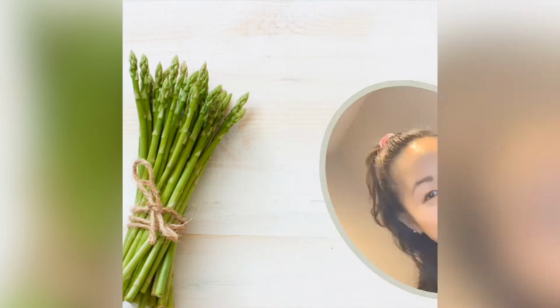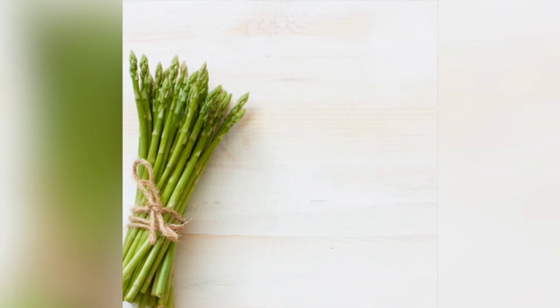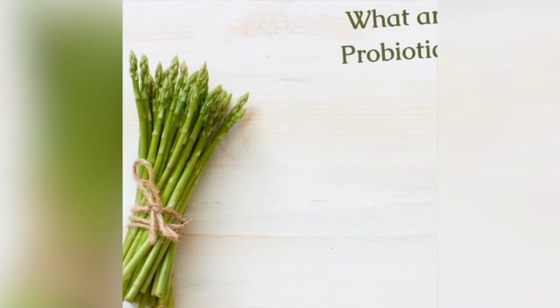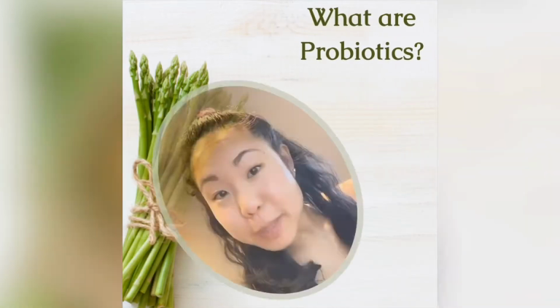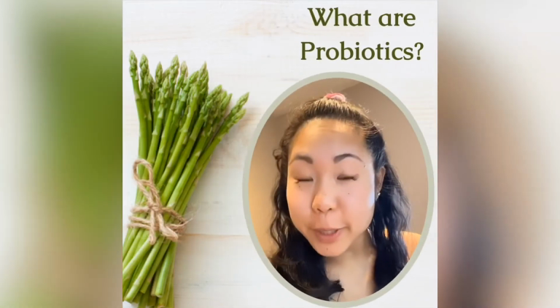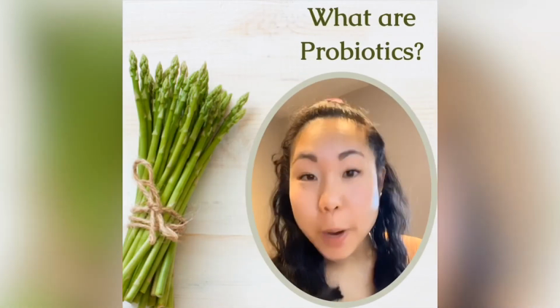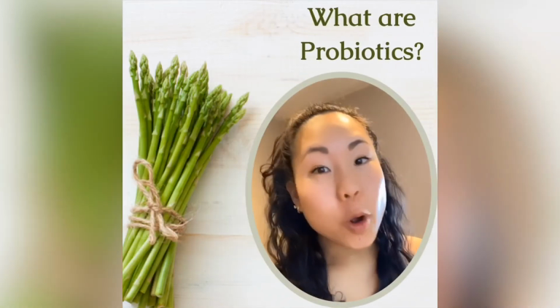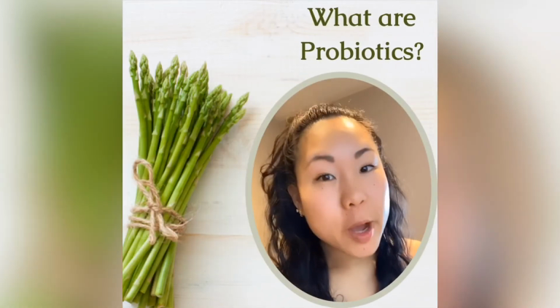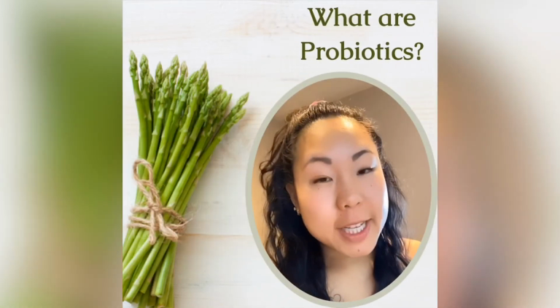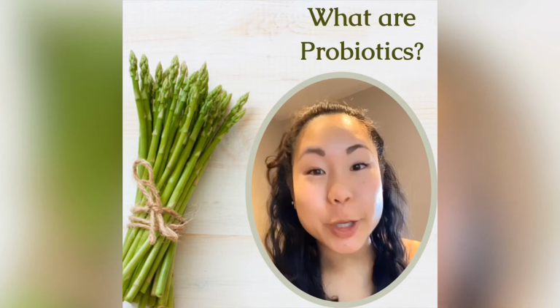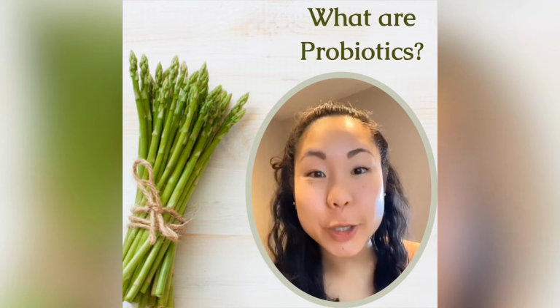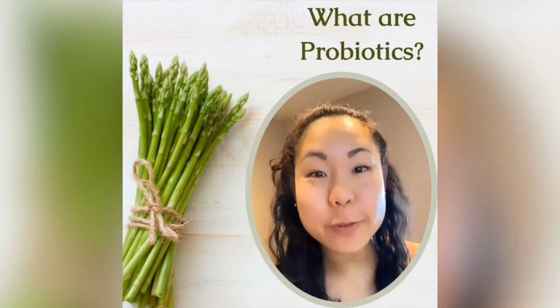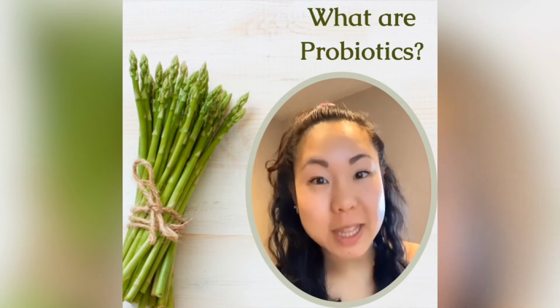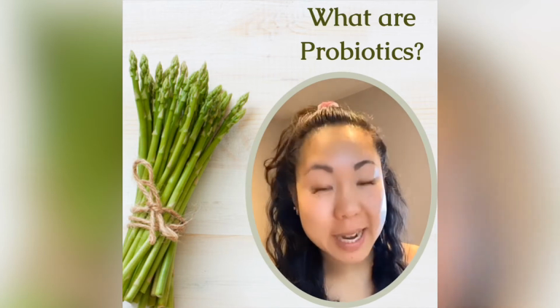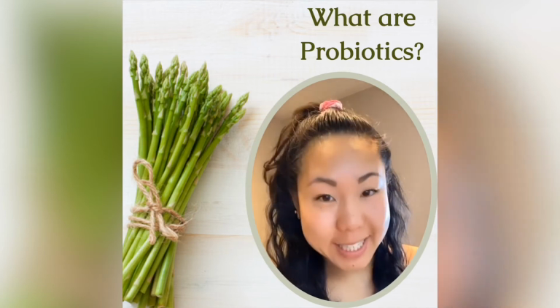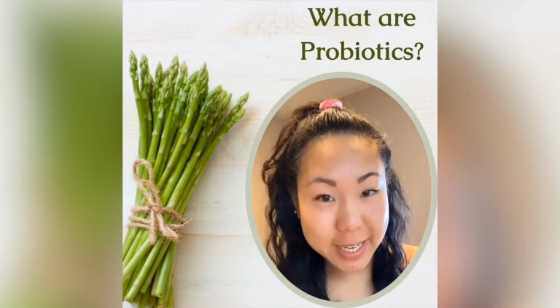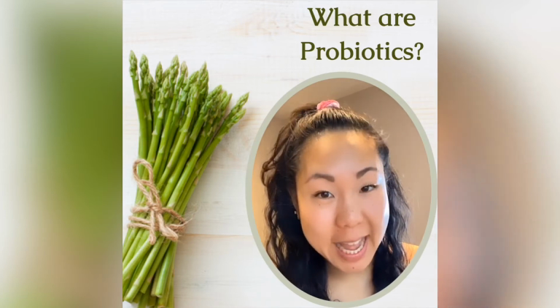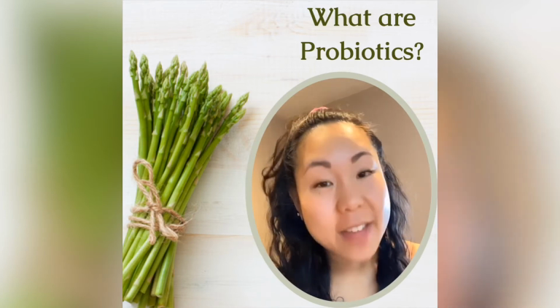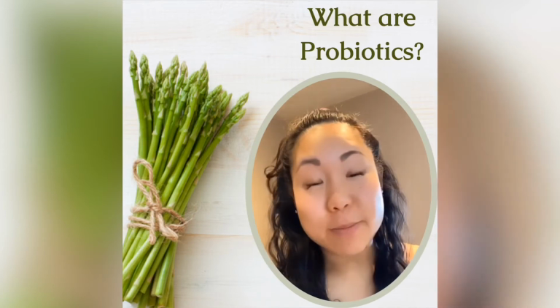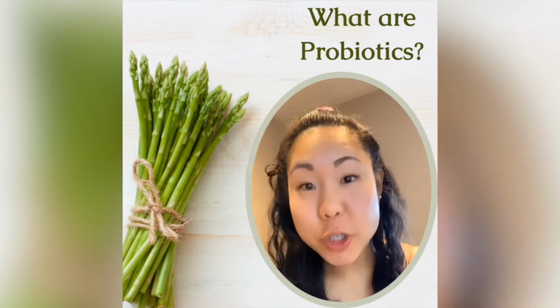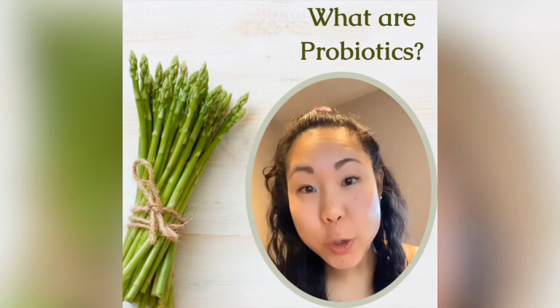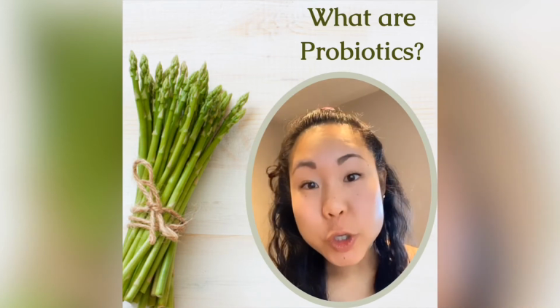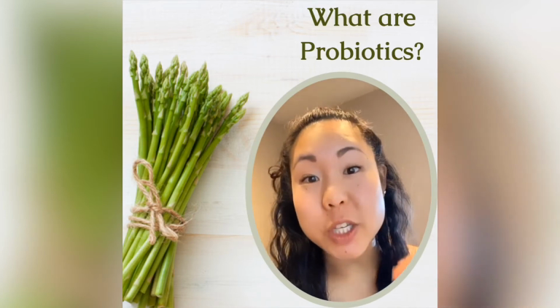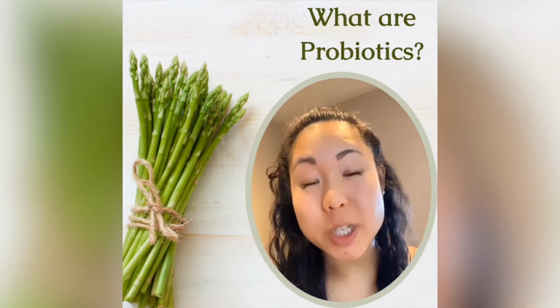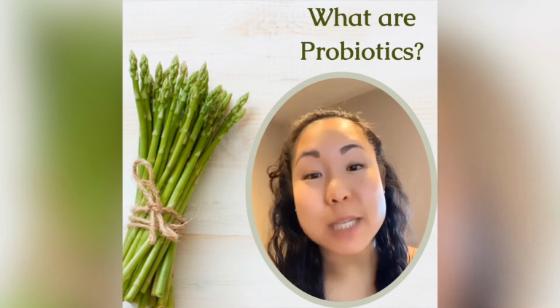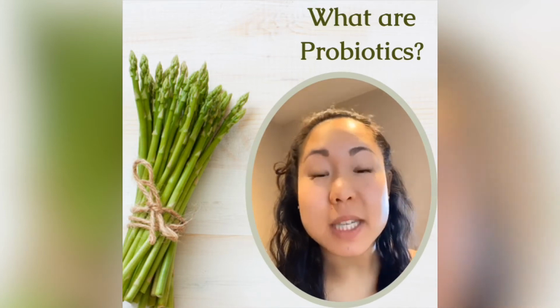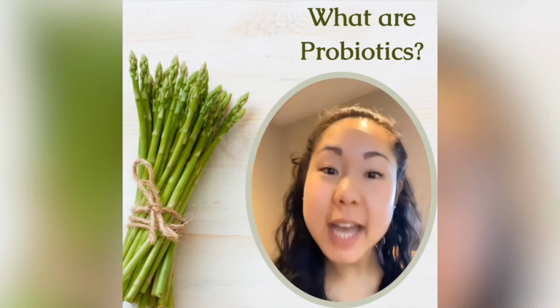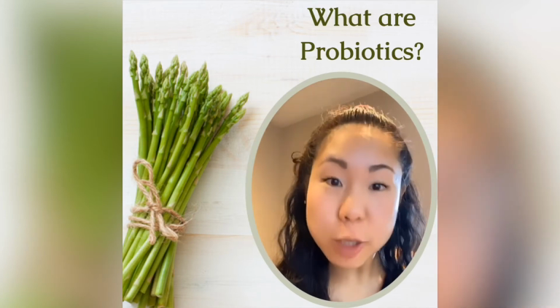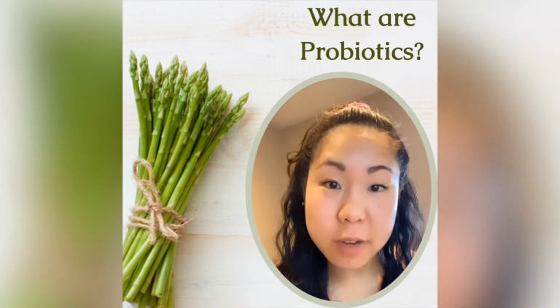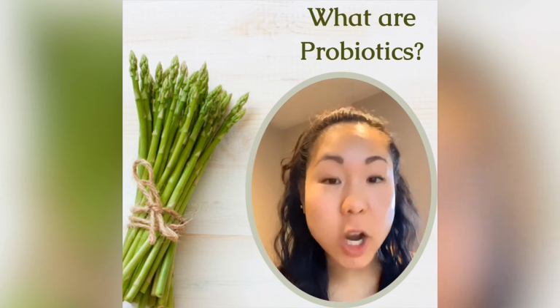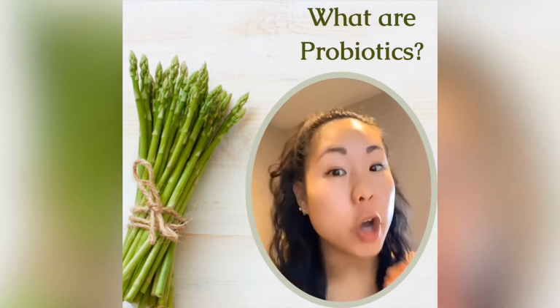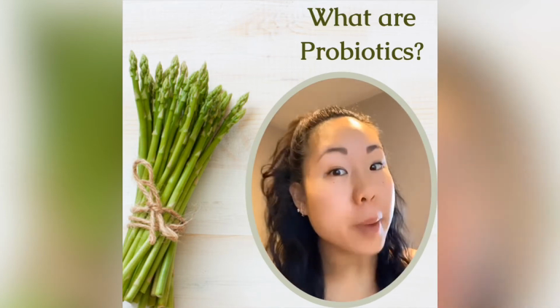Simply put, probiotics are the good friendly bacteria that have been shown to exert a specific health benefit on our bodies.